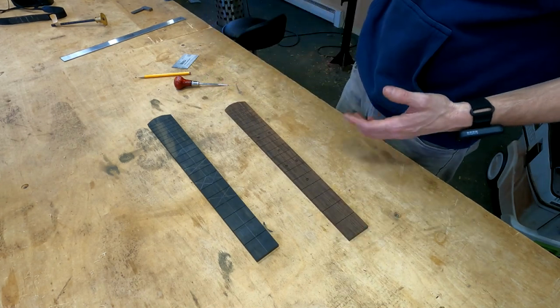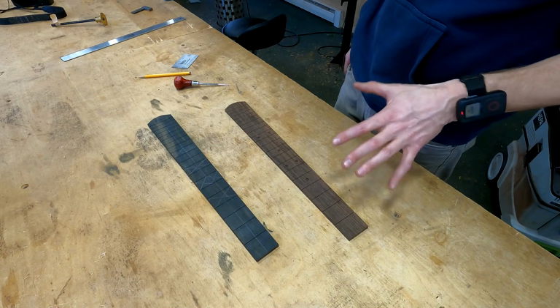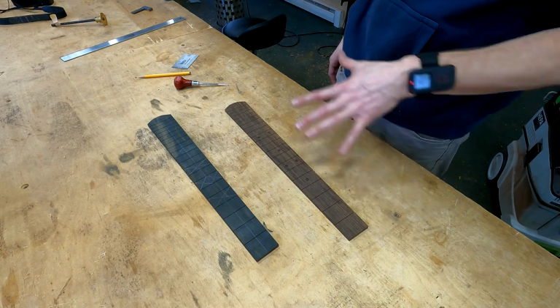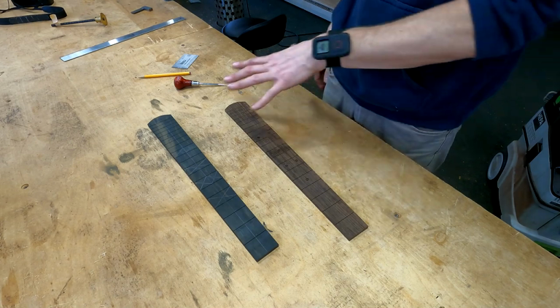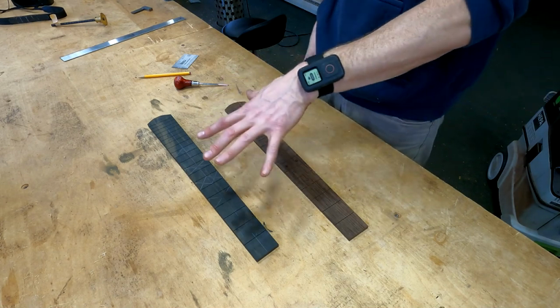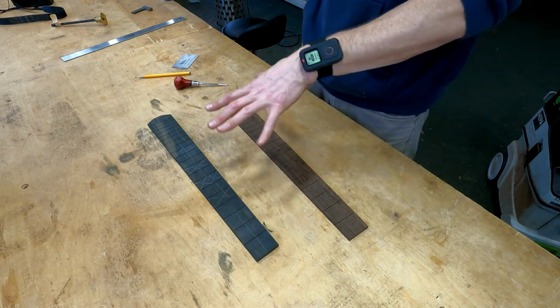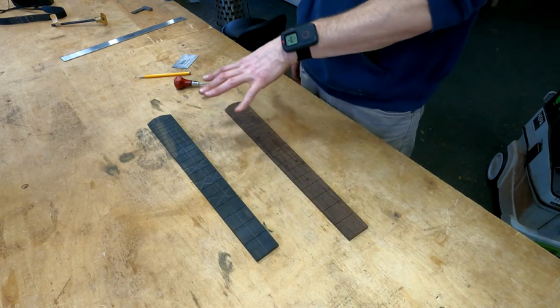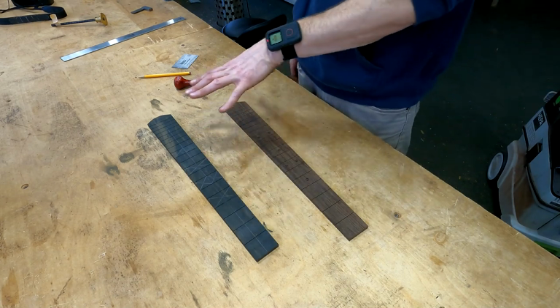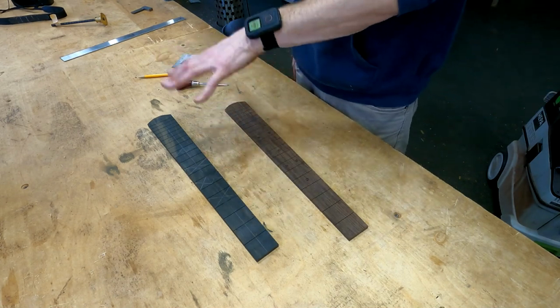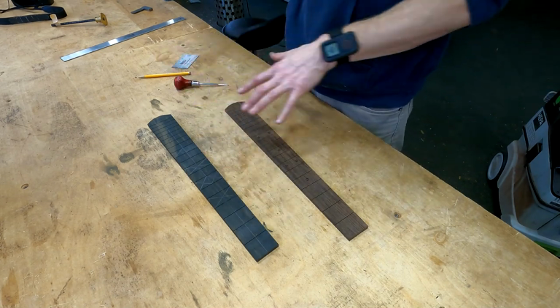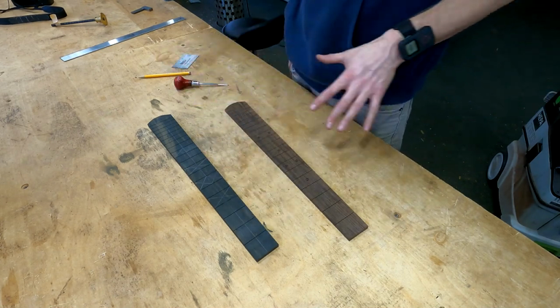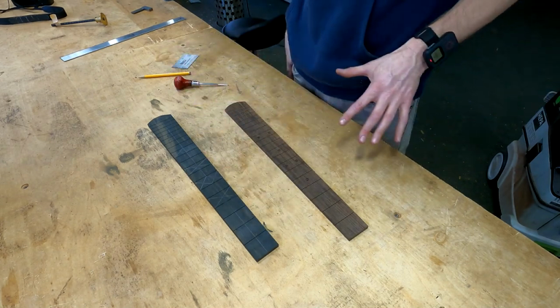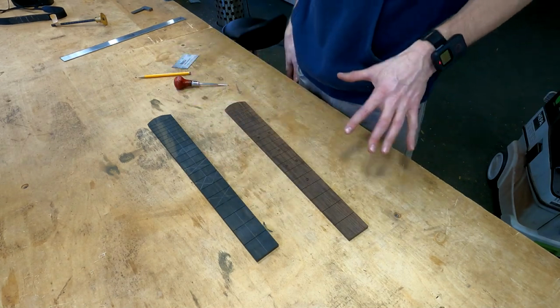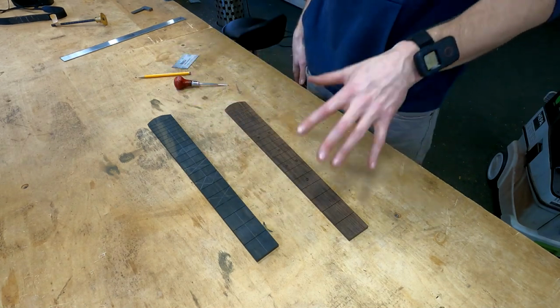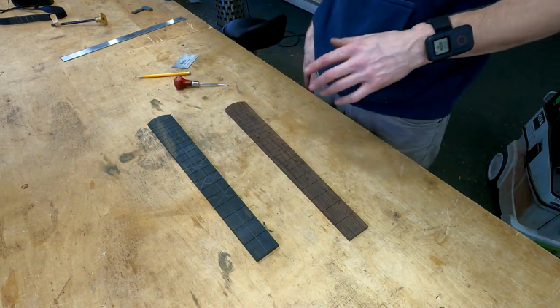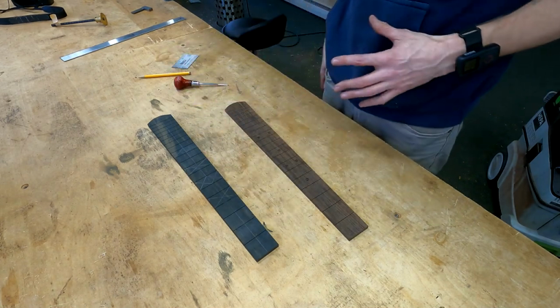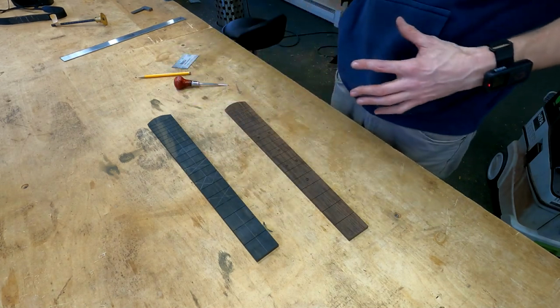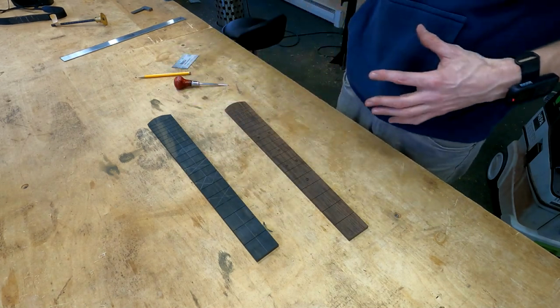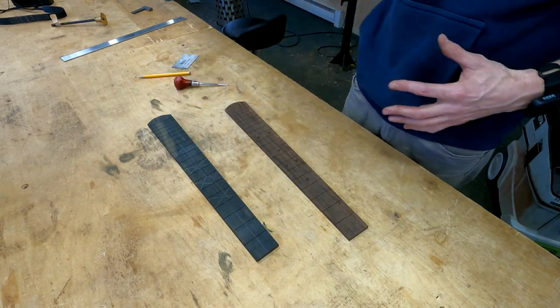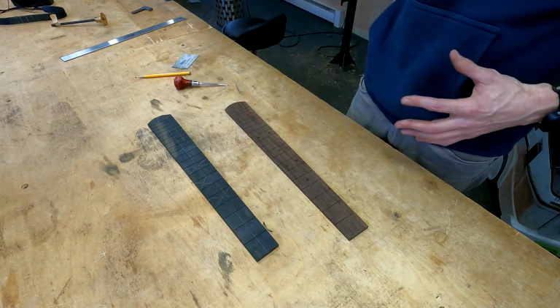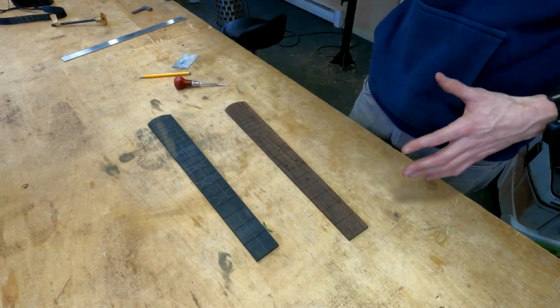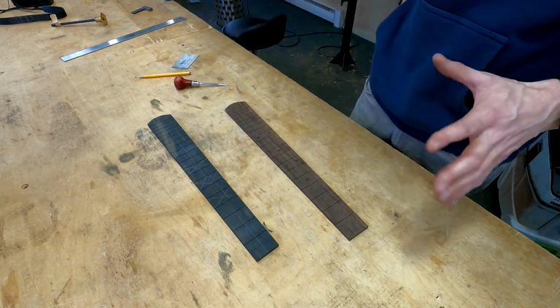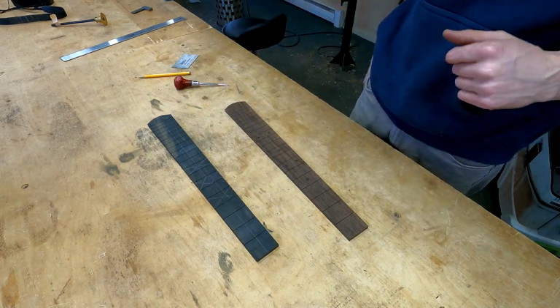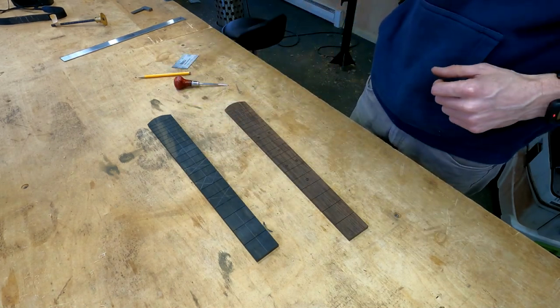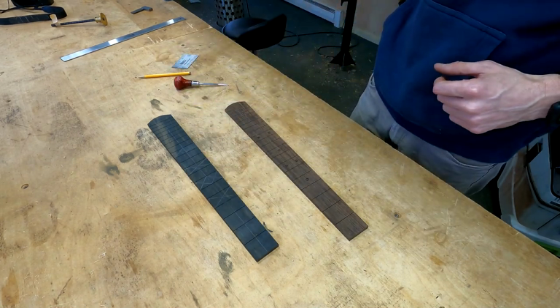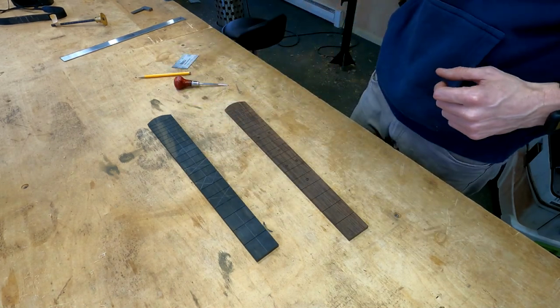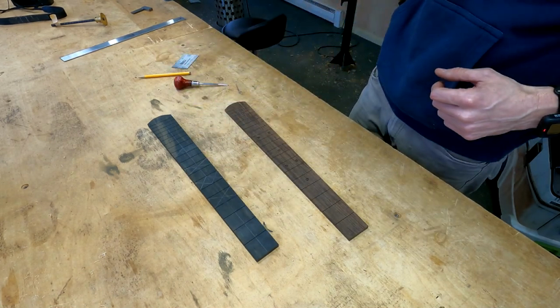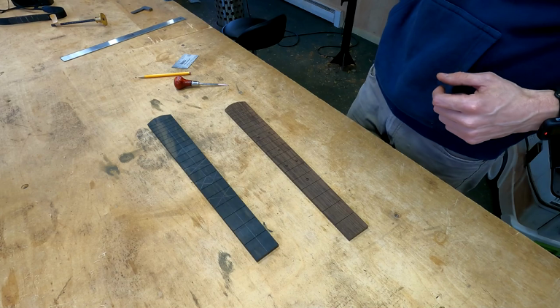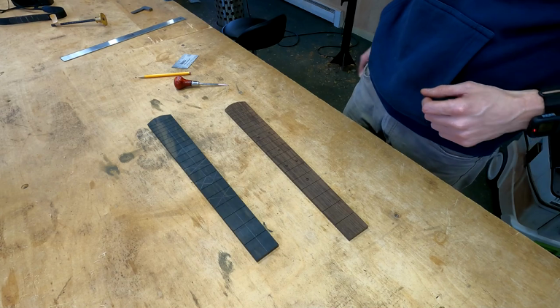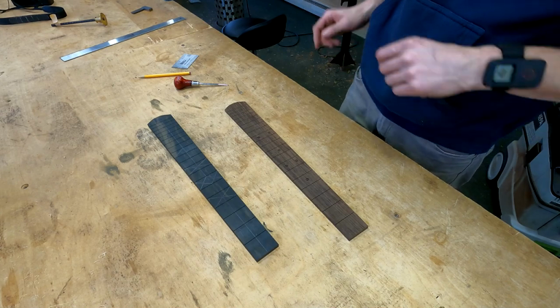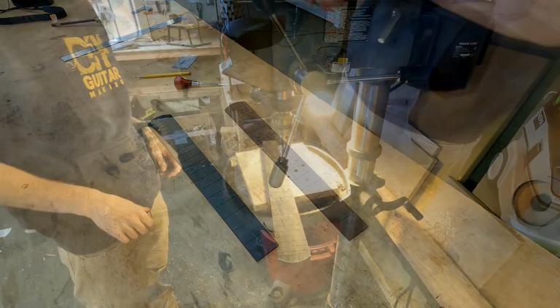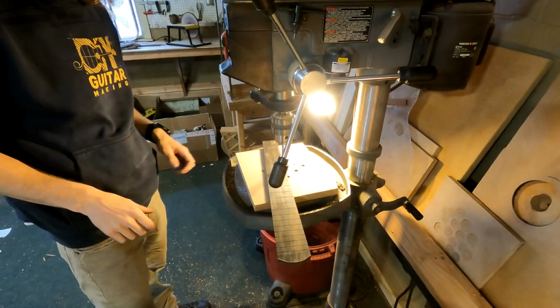That went really well — ebony is not too cantankerous in that regard as far as pulling off the lines. But I was having a real struggle with the wenge because the wenge has huge pores and also more of a difference between the harder and softer sections of wood, so it really wanted to pull my marks off to the side. Just something to be aware of.